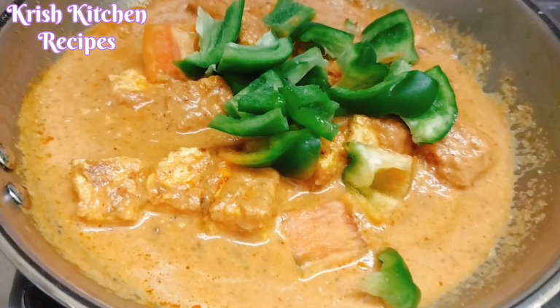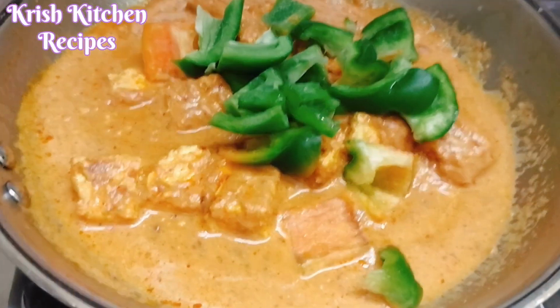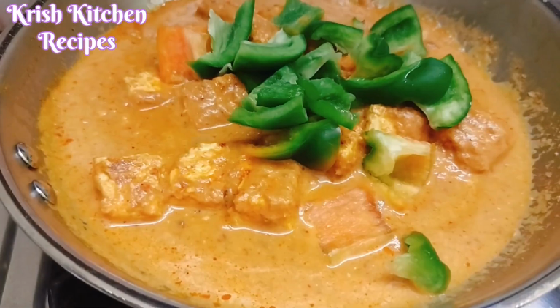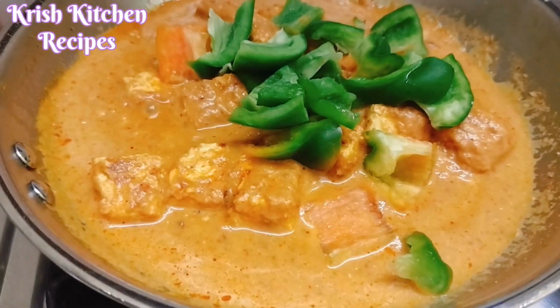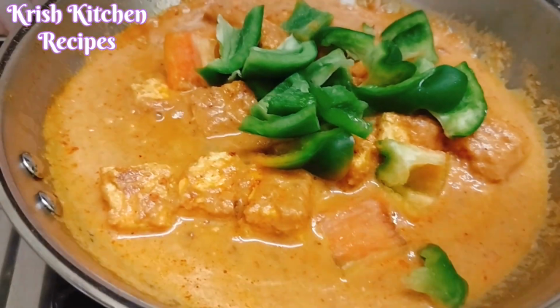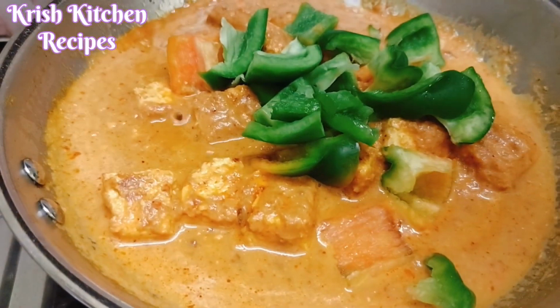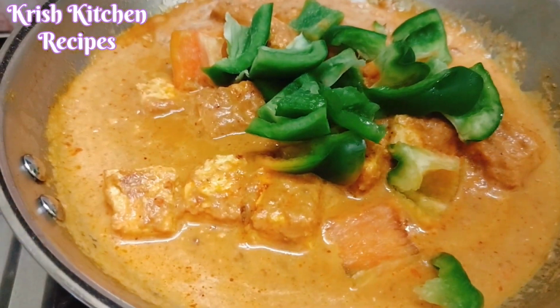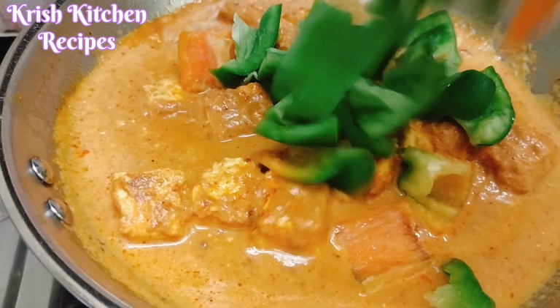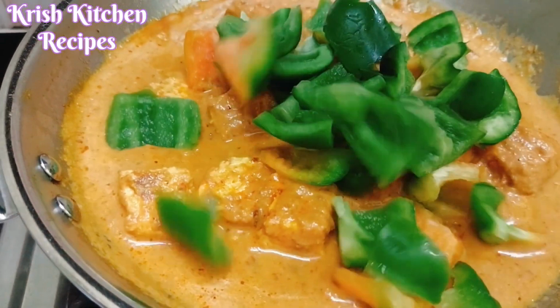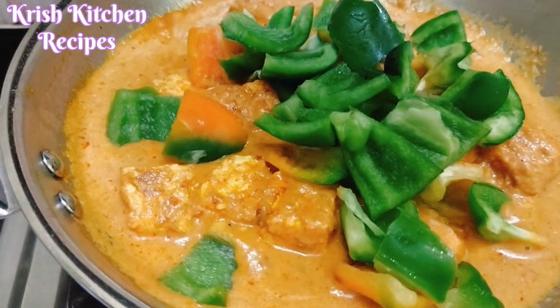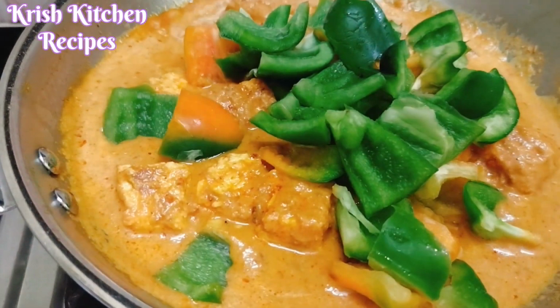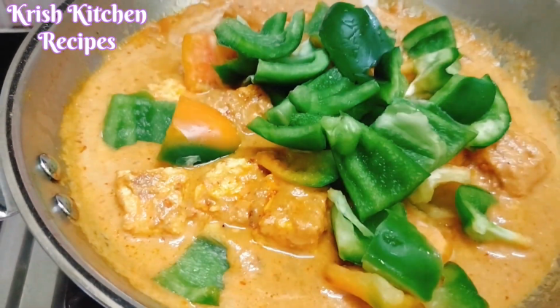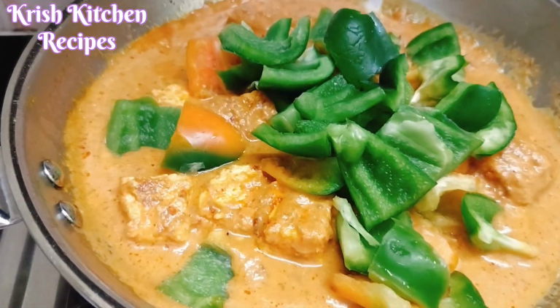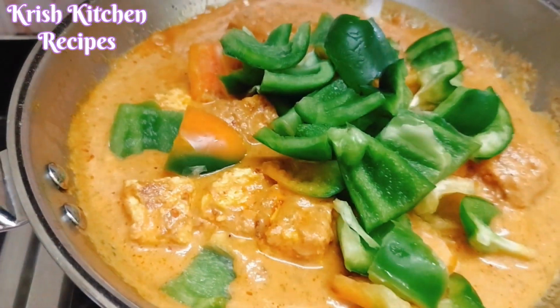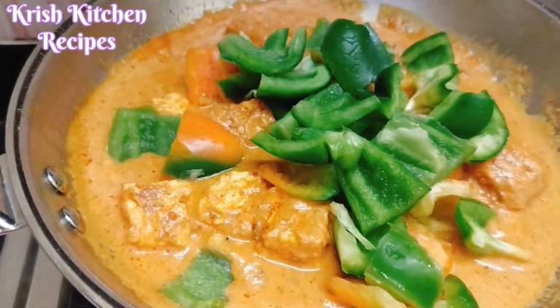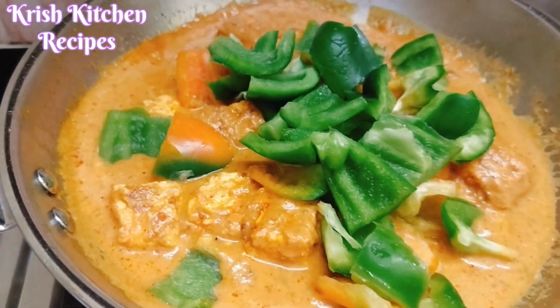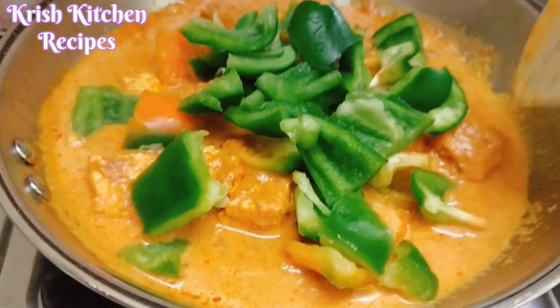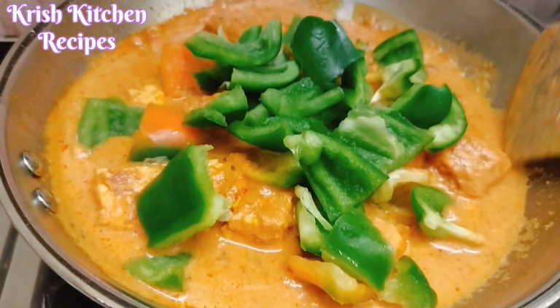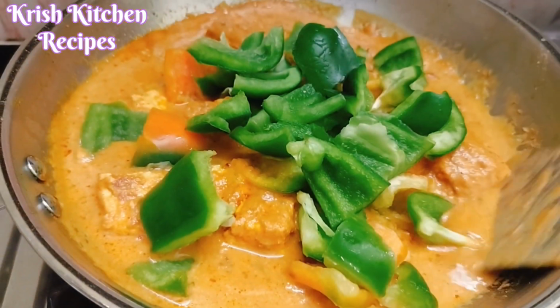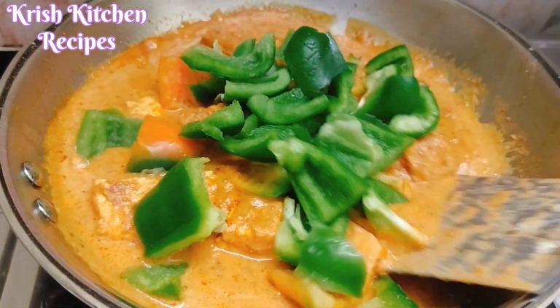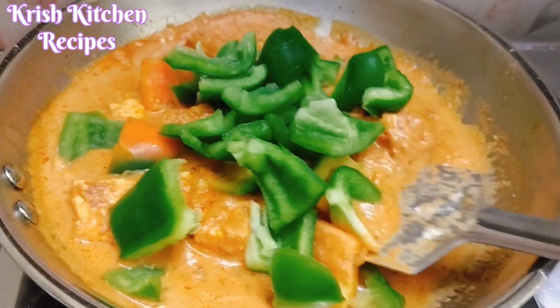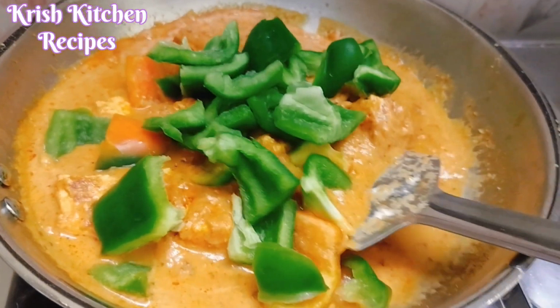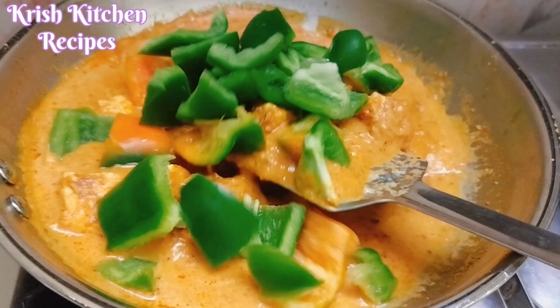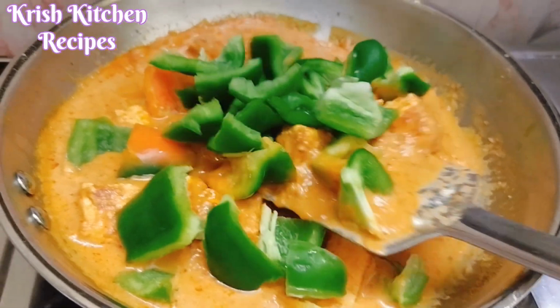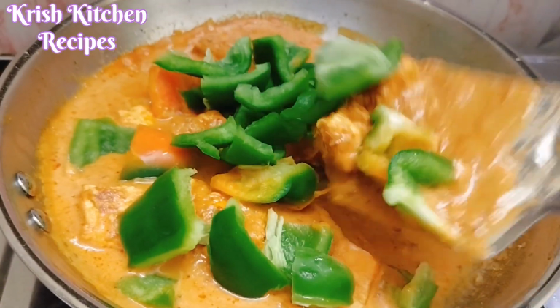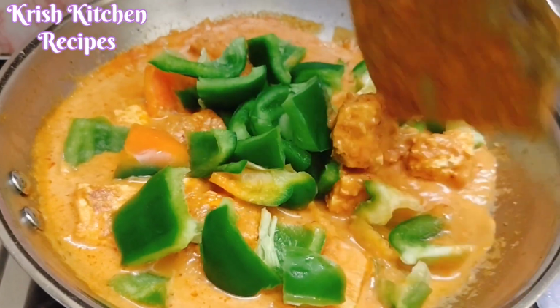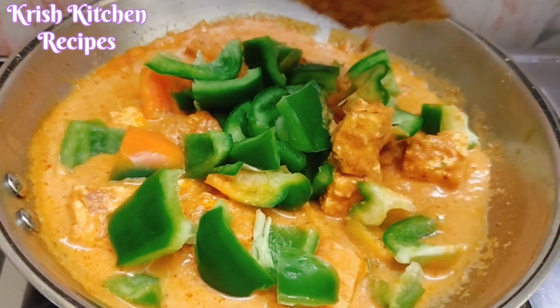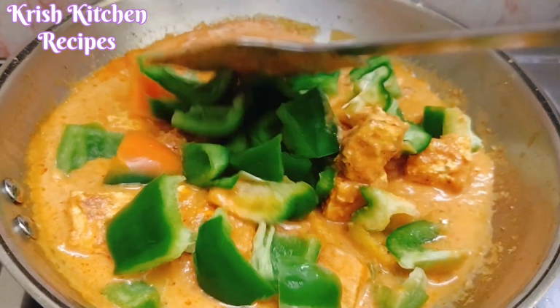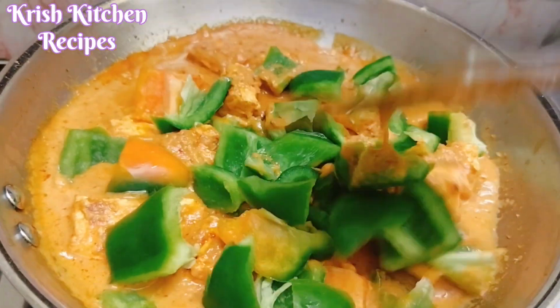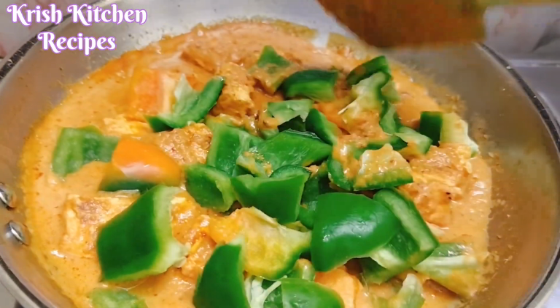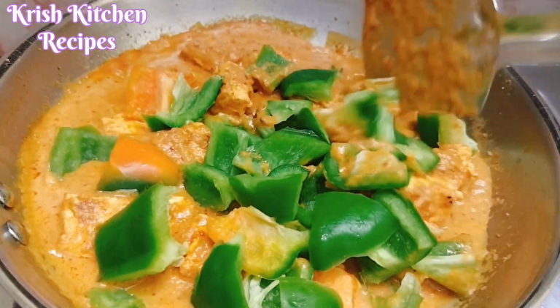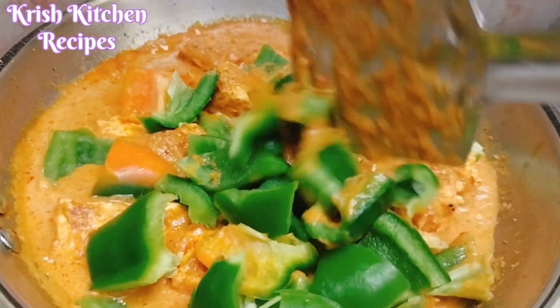Now add the salt and it is good. Let's boil it in 5 minutes.